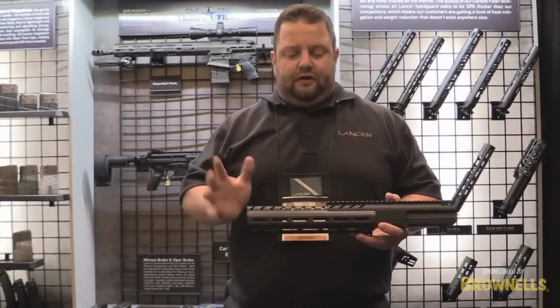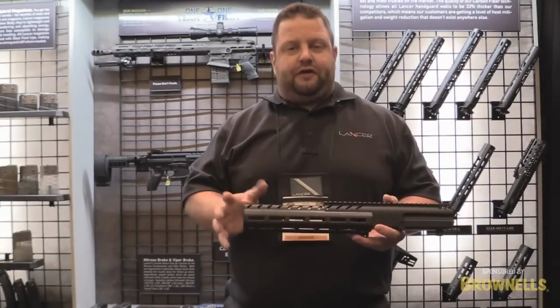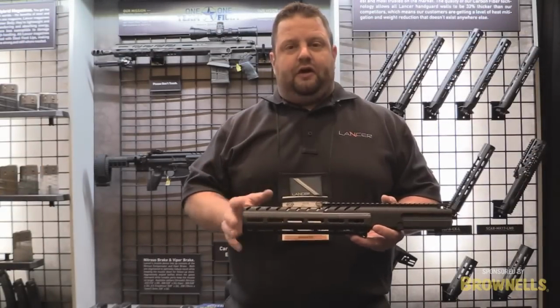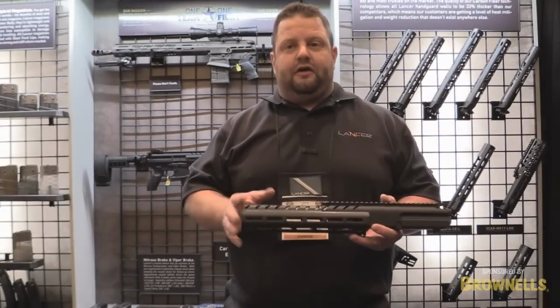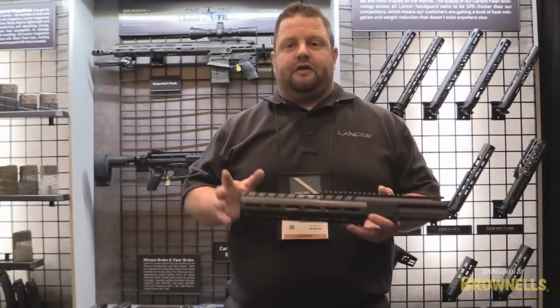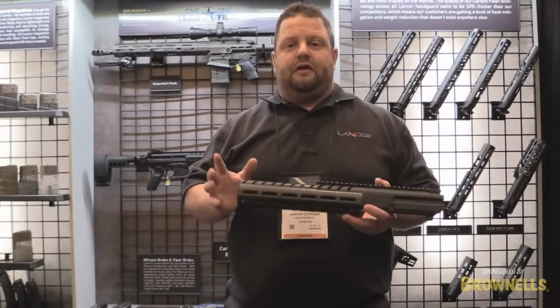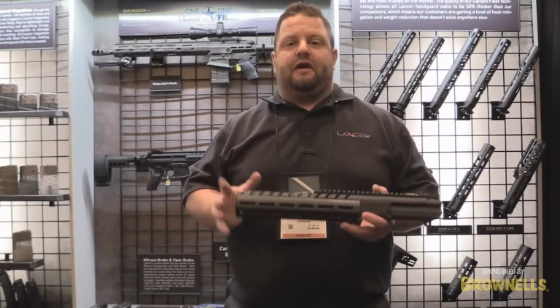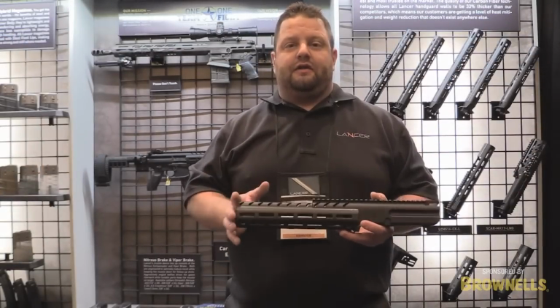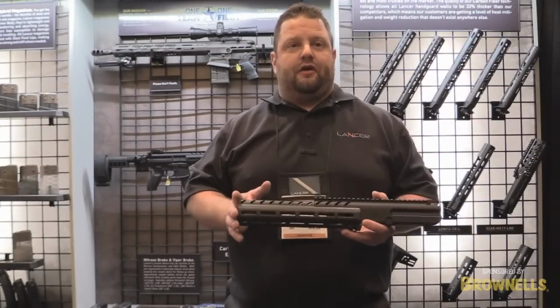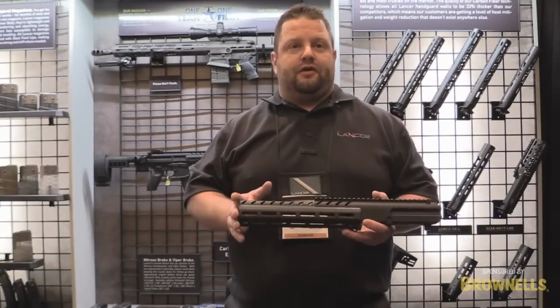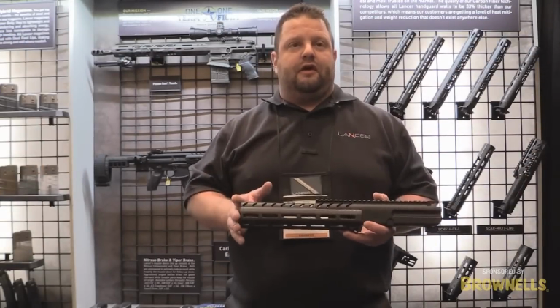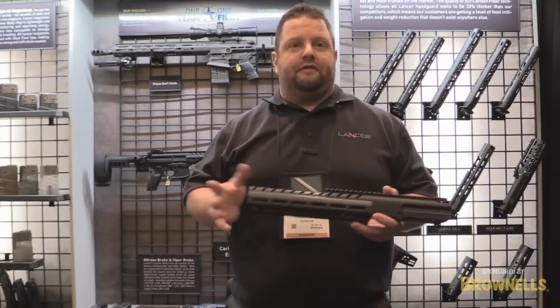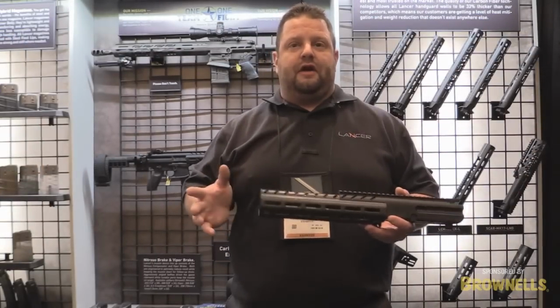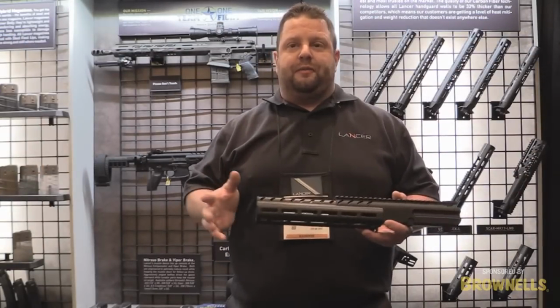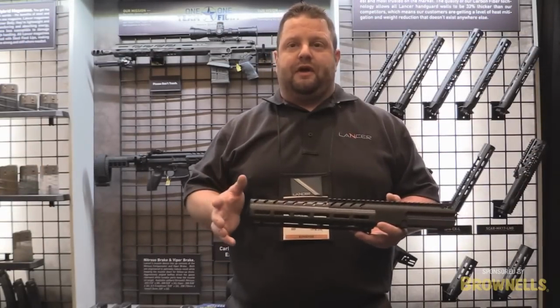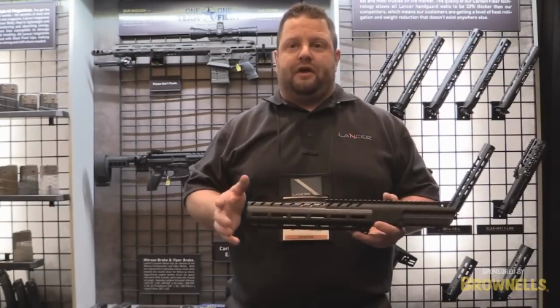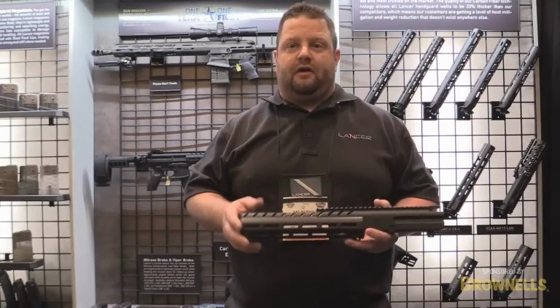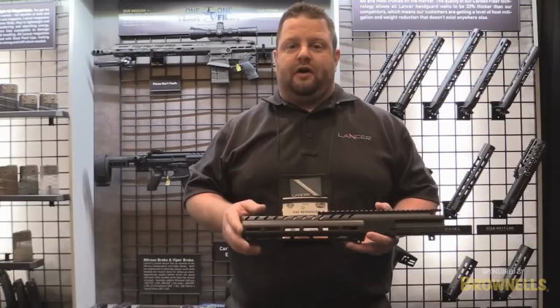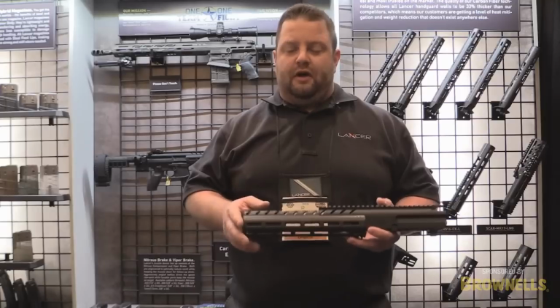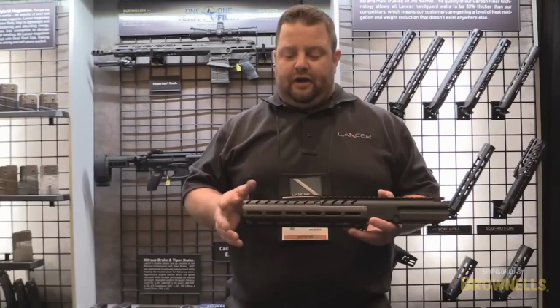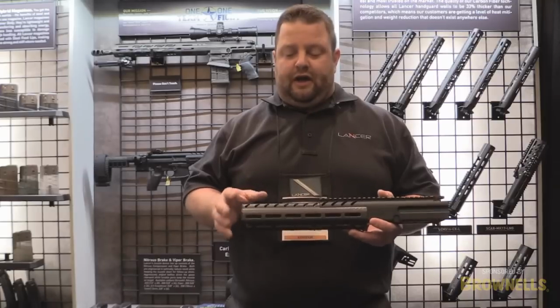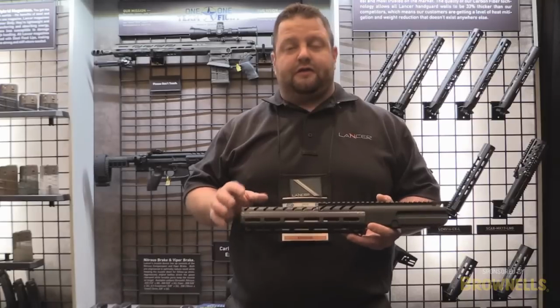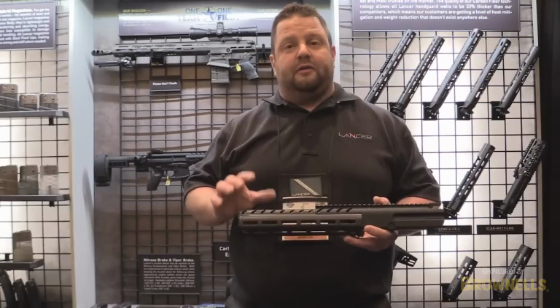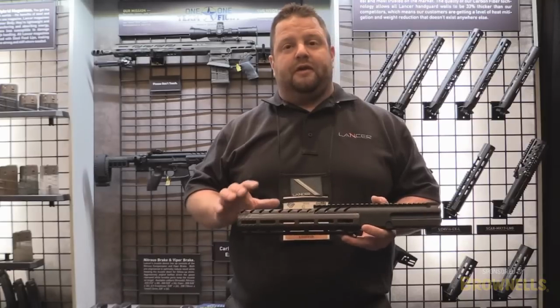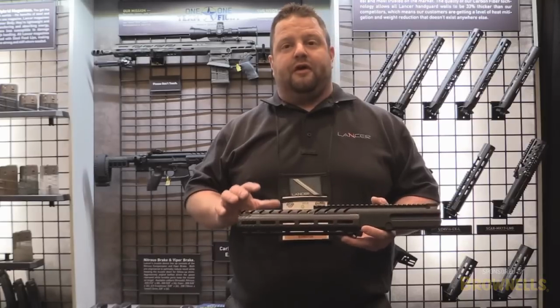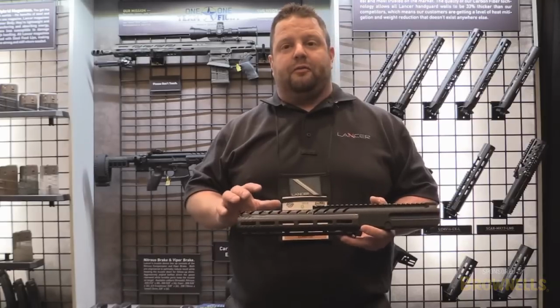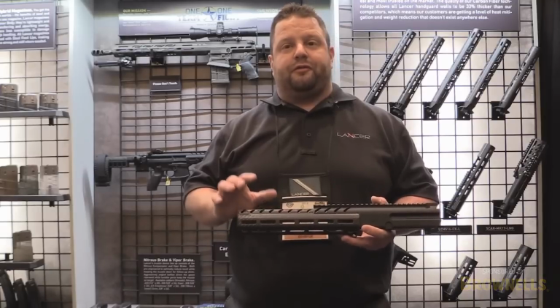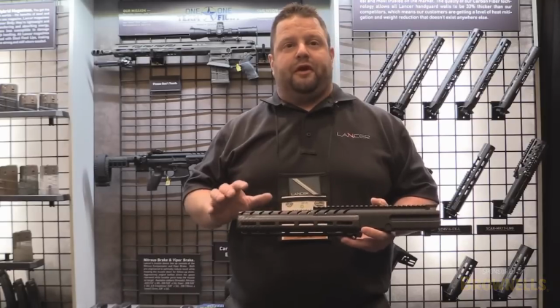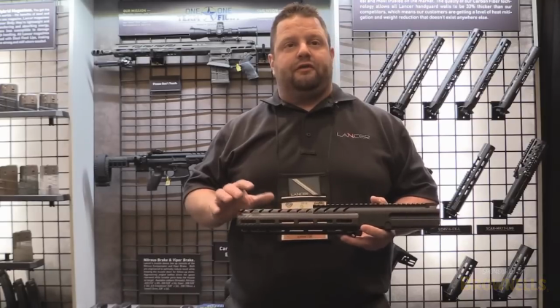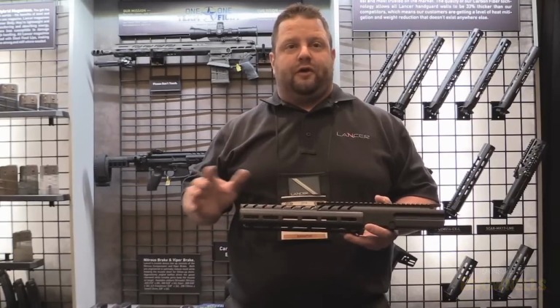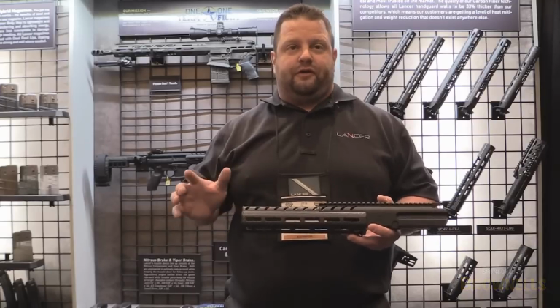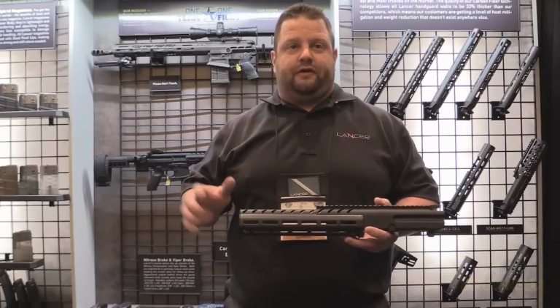This here is the 10-inch version of the MPX handguard. Again, it's going to be available spring 2016.